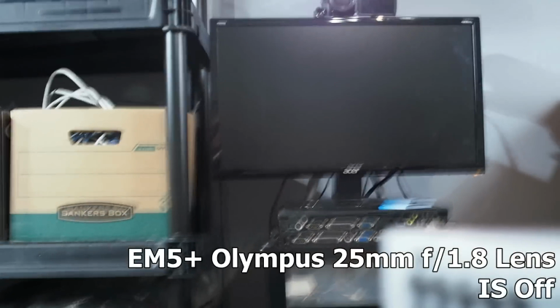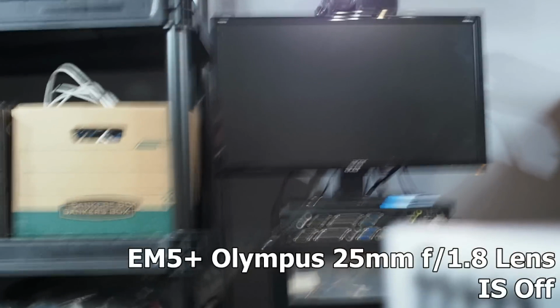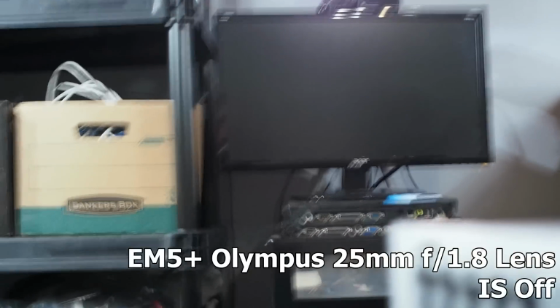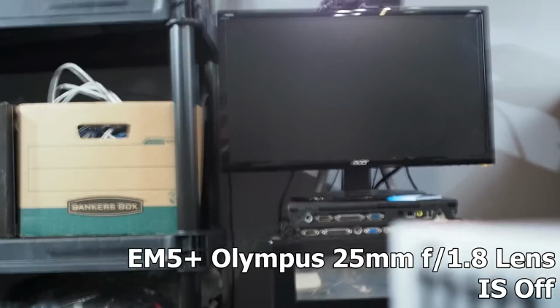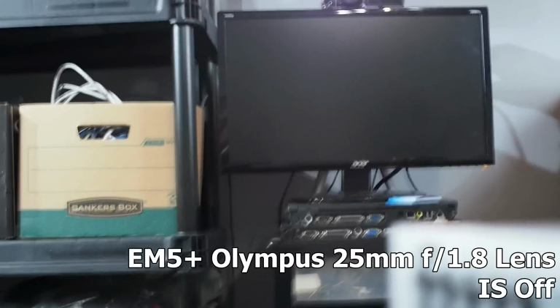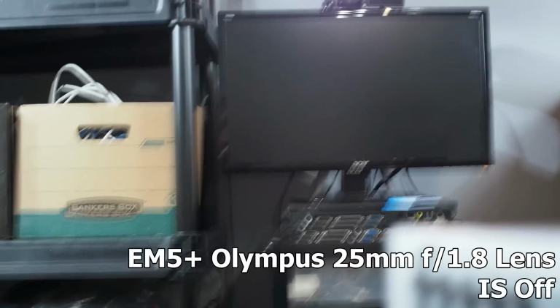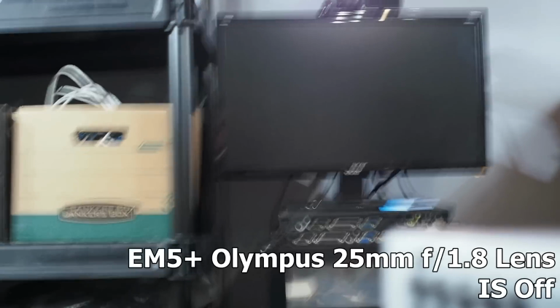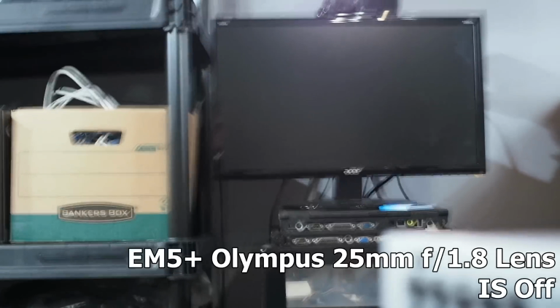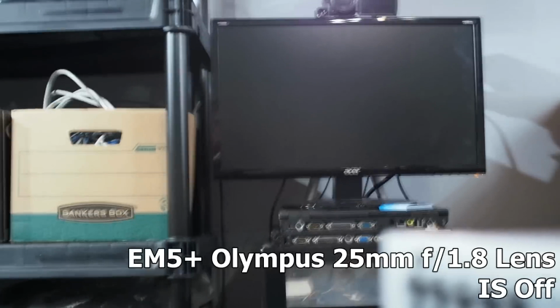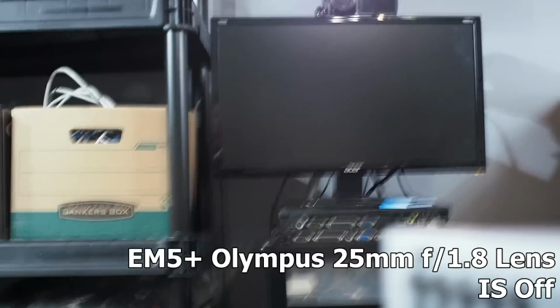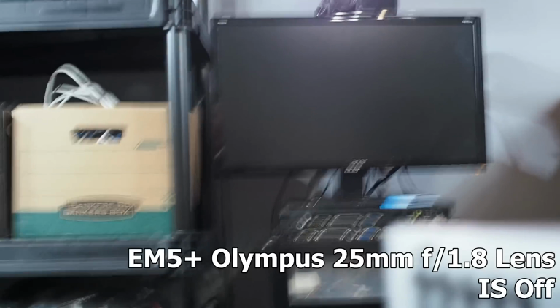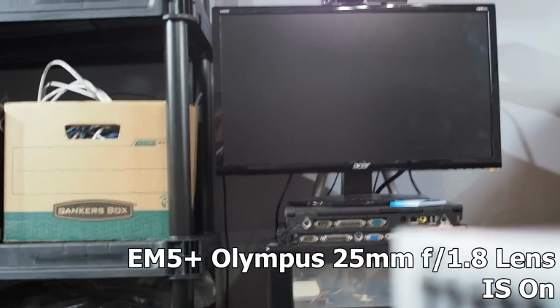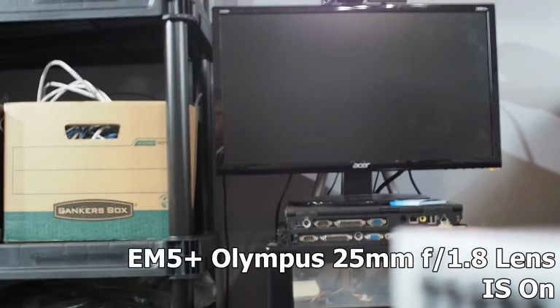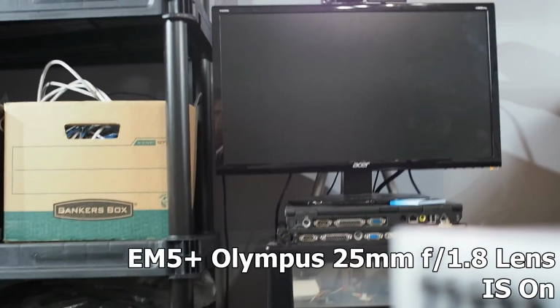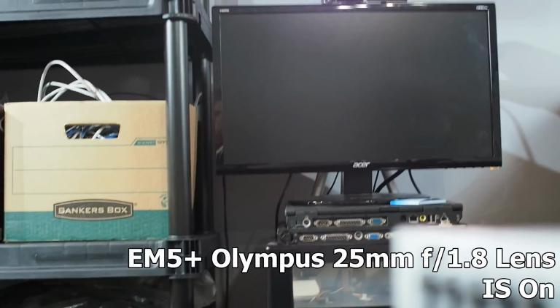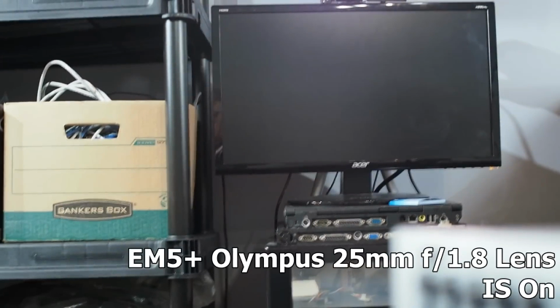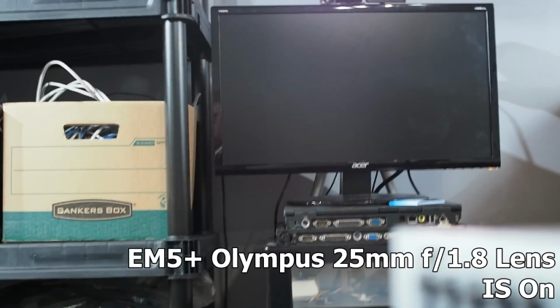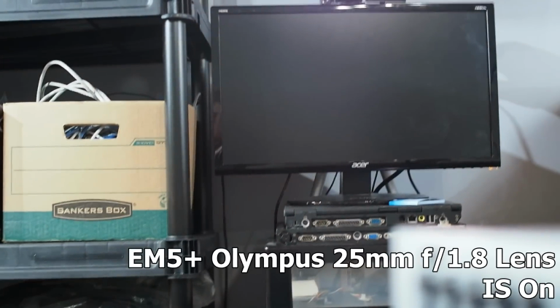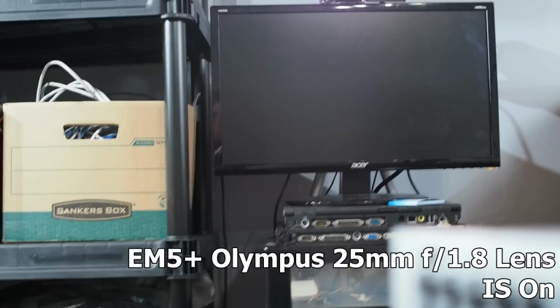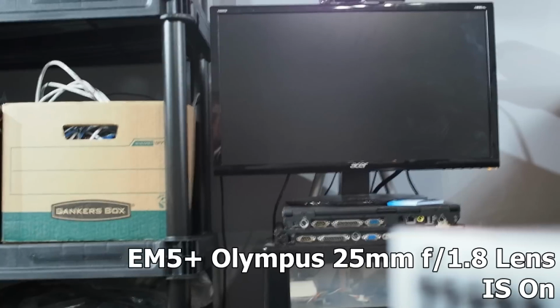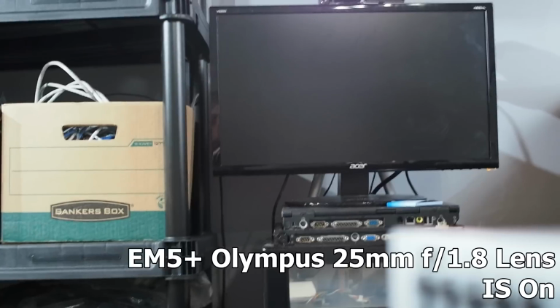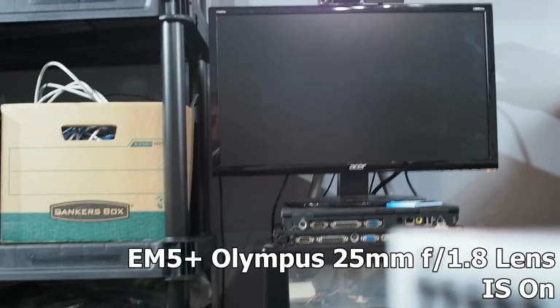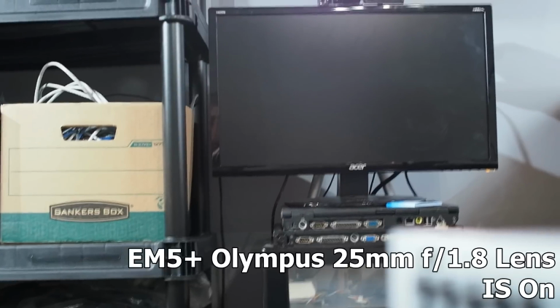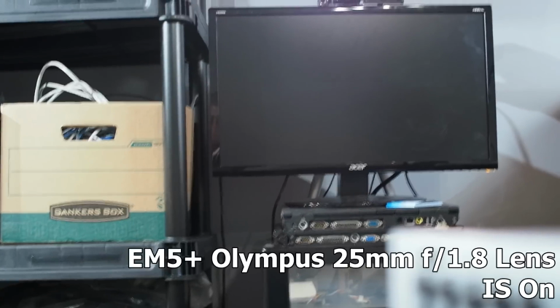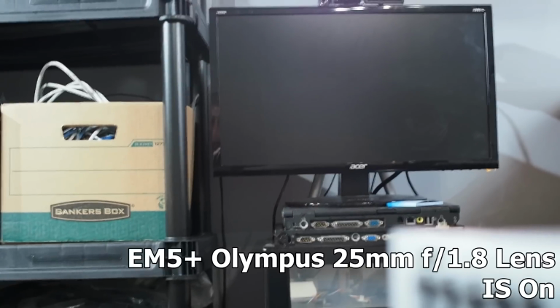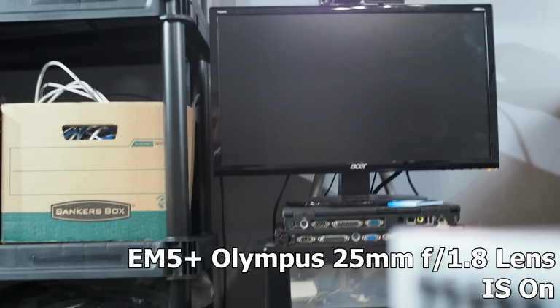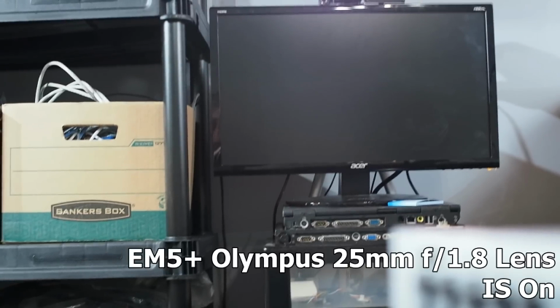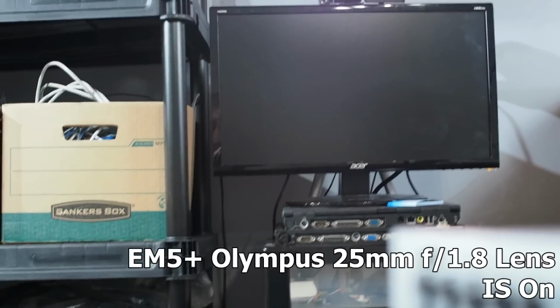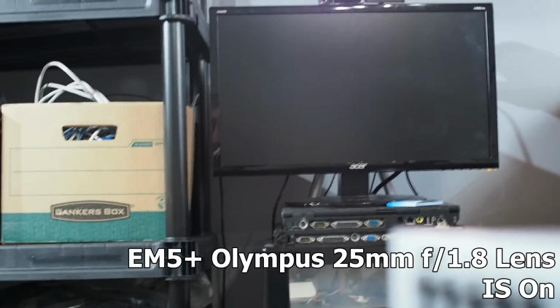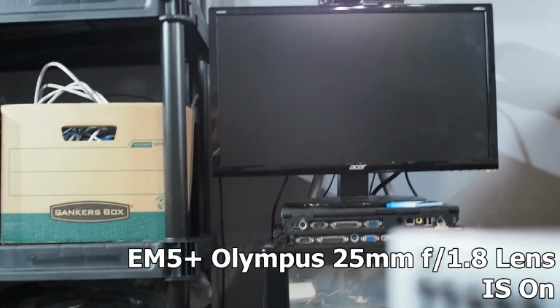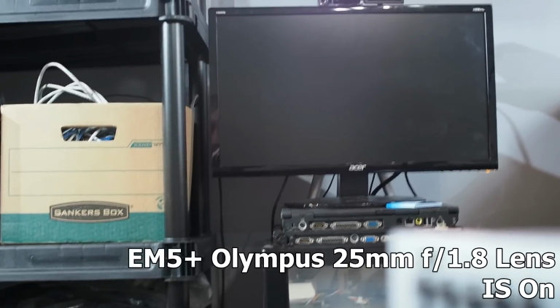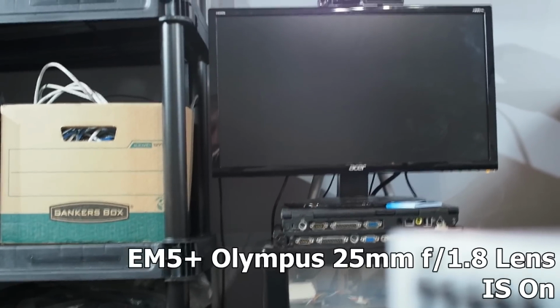This is the Olympus 25mm with image stabilization mode 1 turned on.